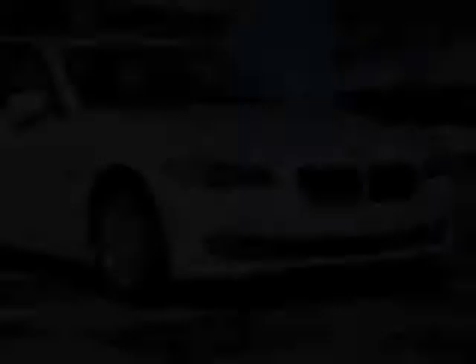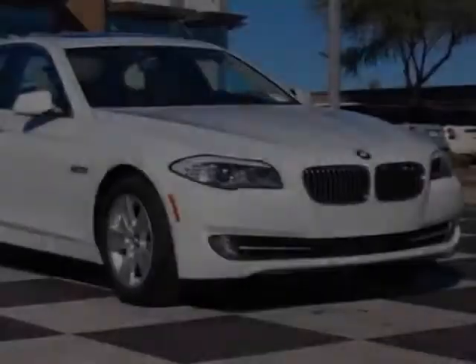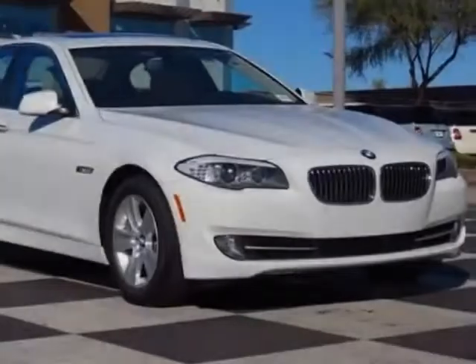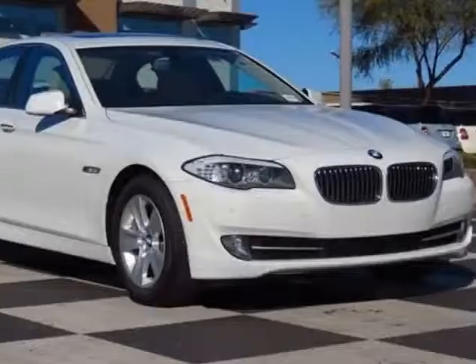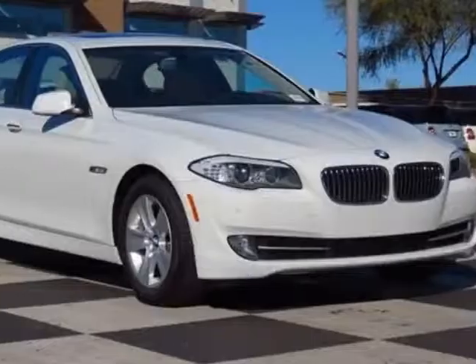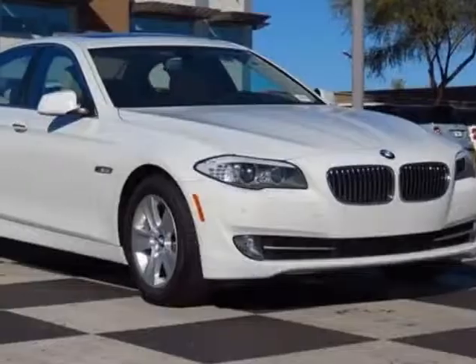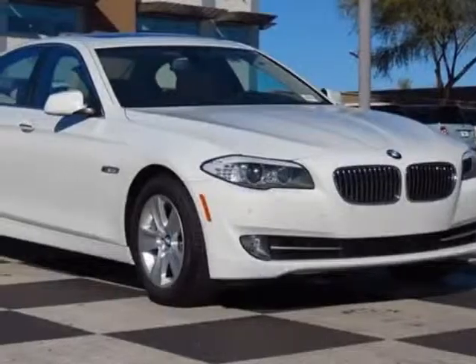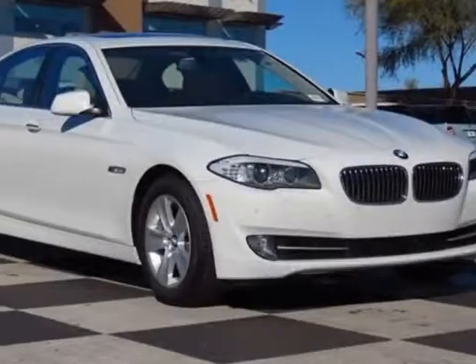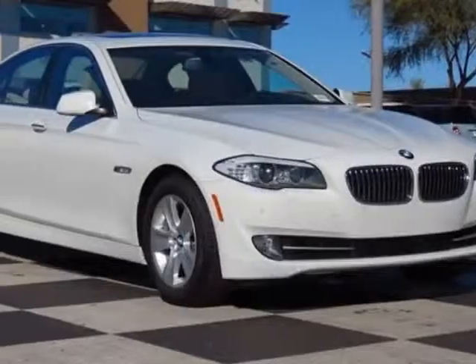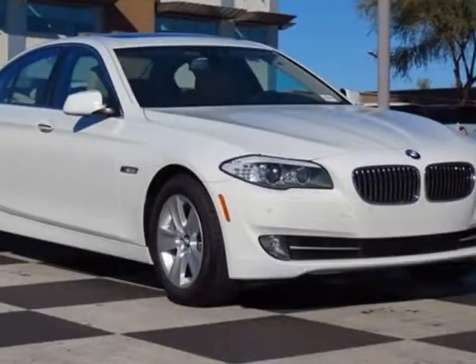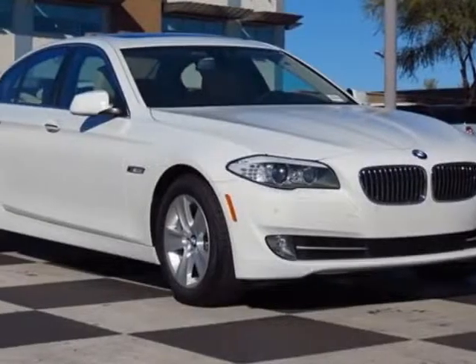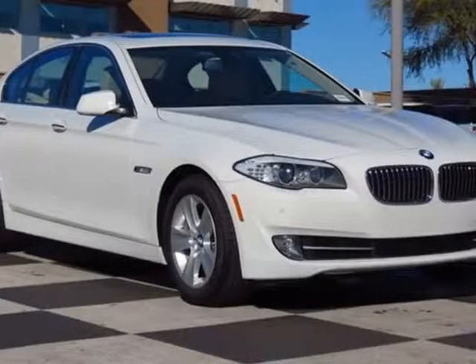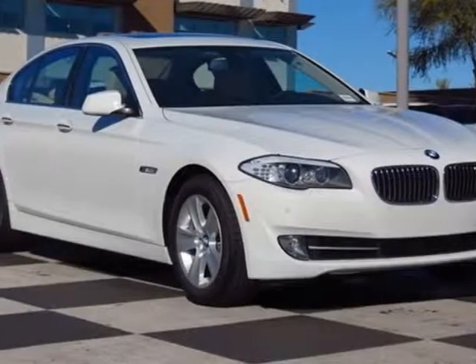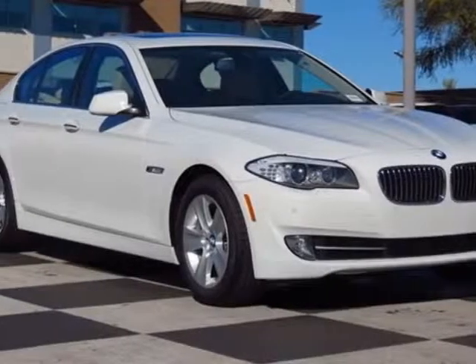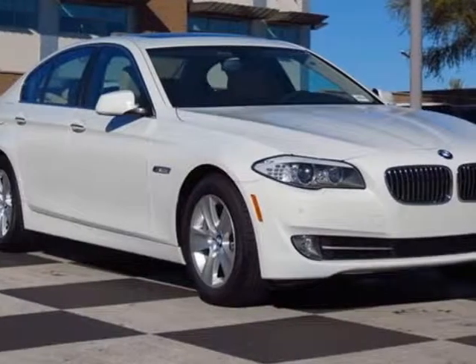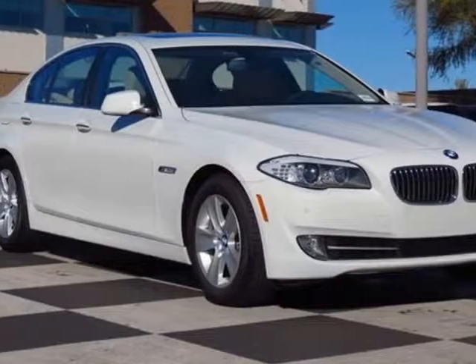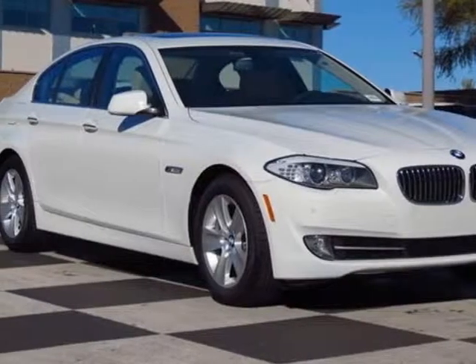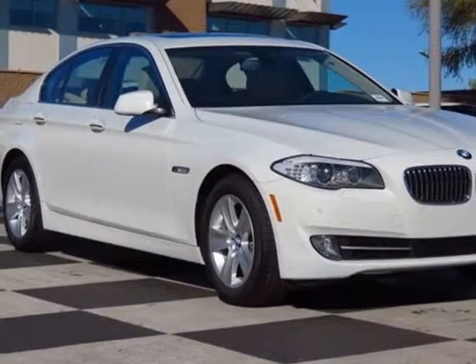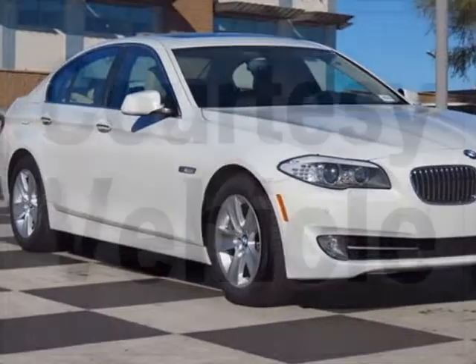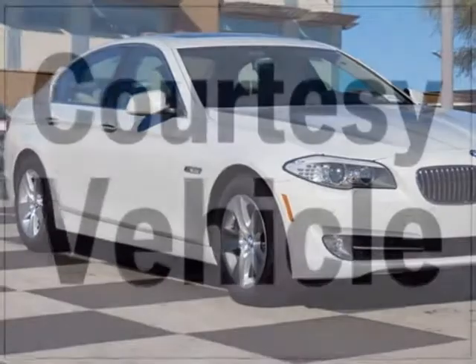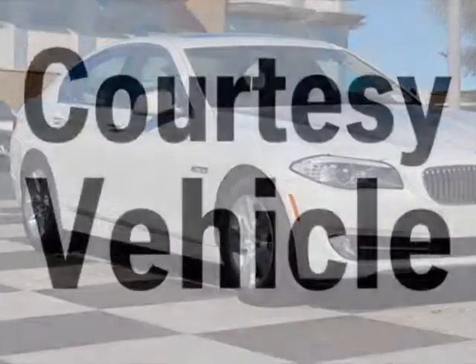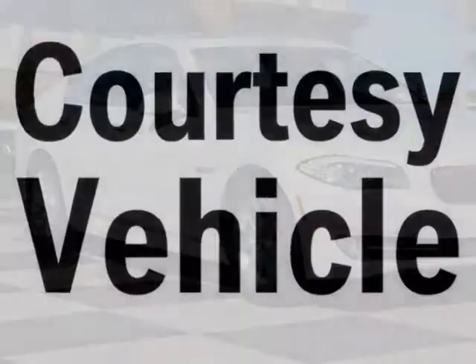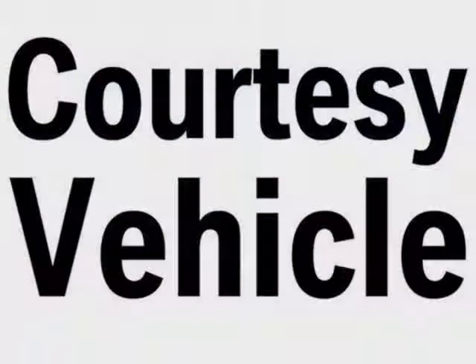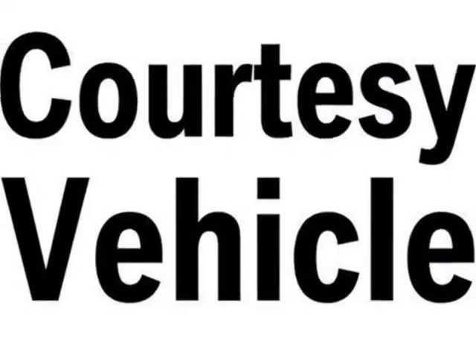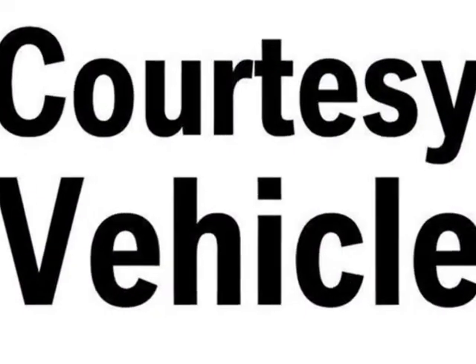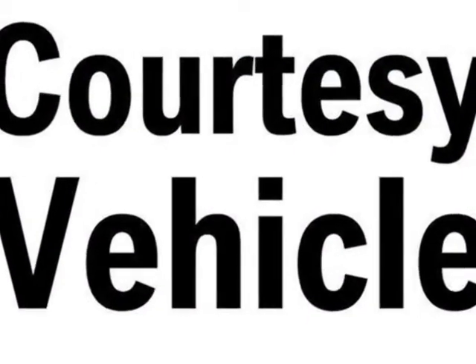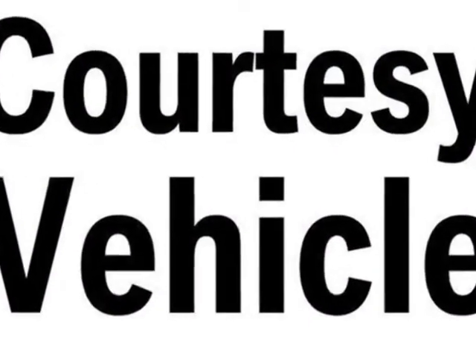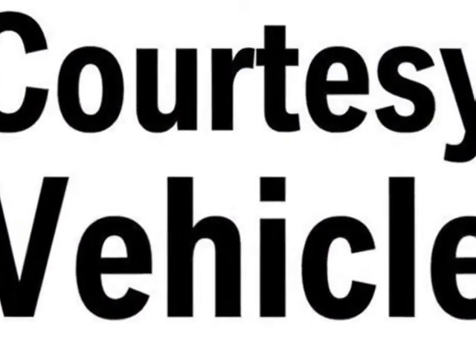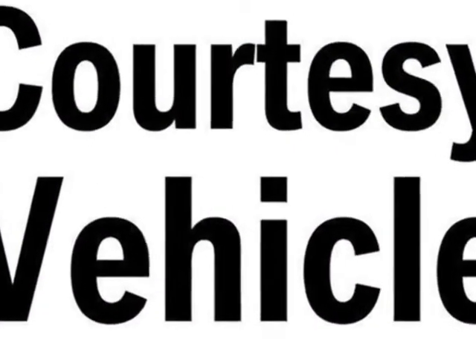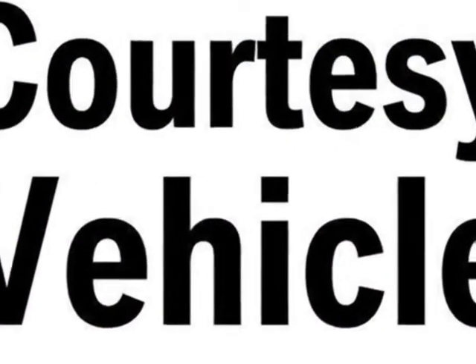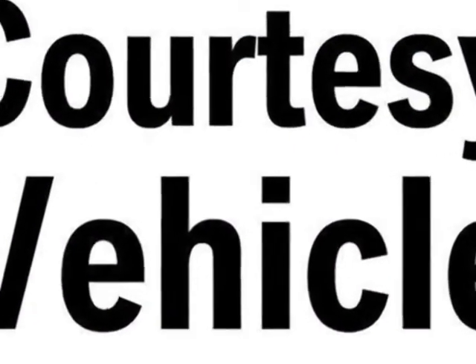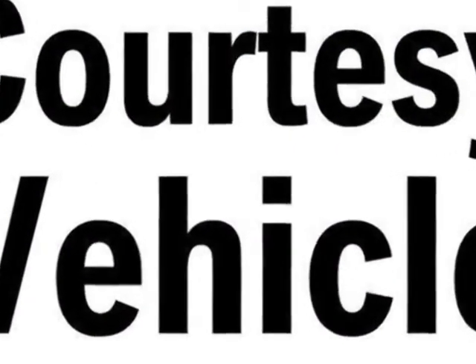Take a look at this new 2013 BMW 5 Series. For your protection, this vehicle has a factory warranty.